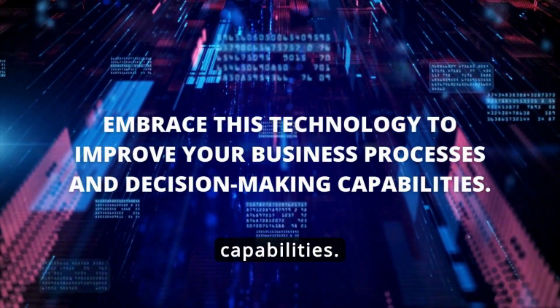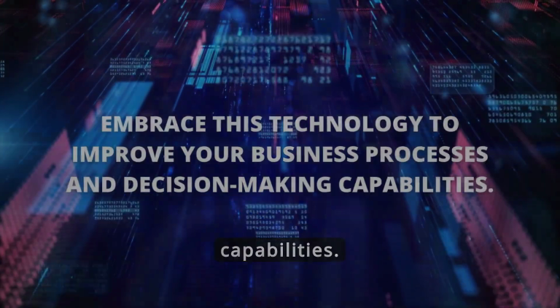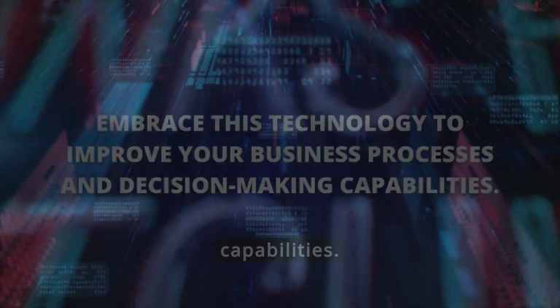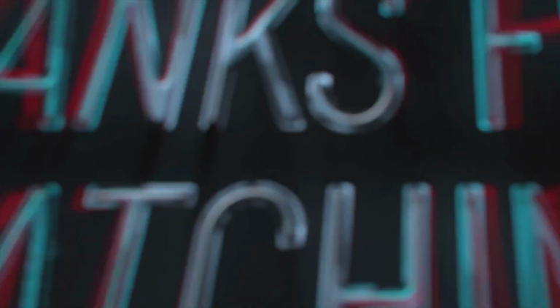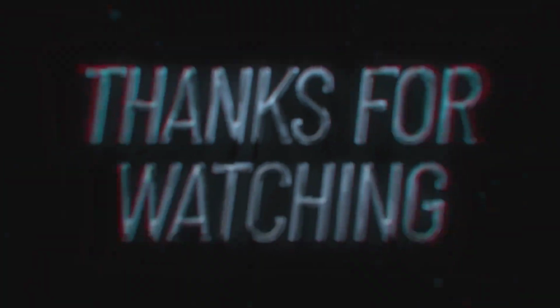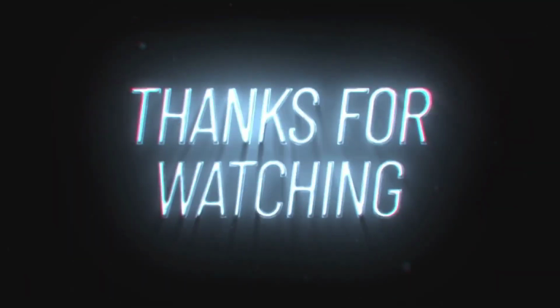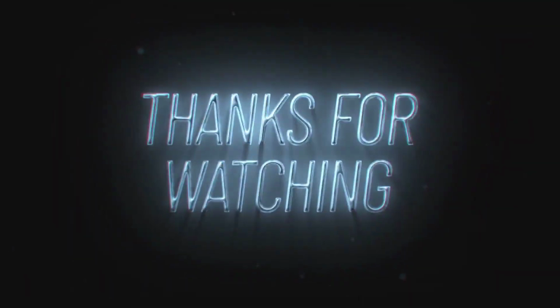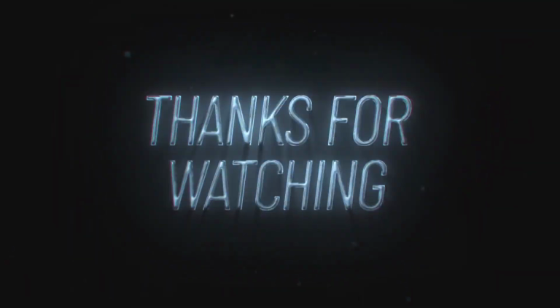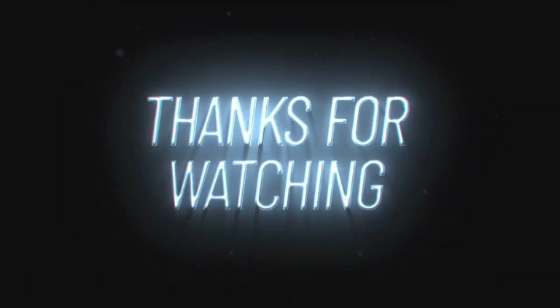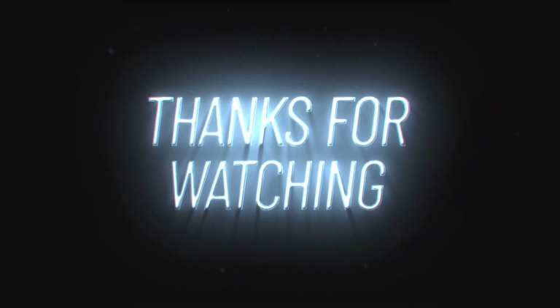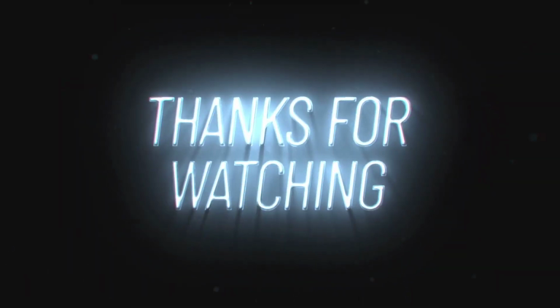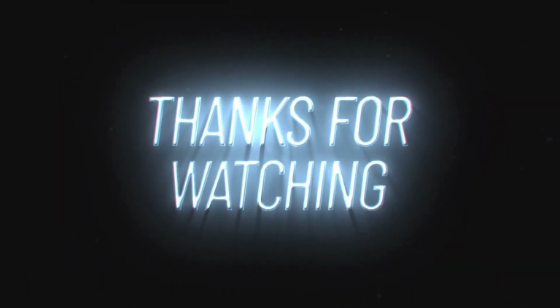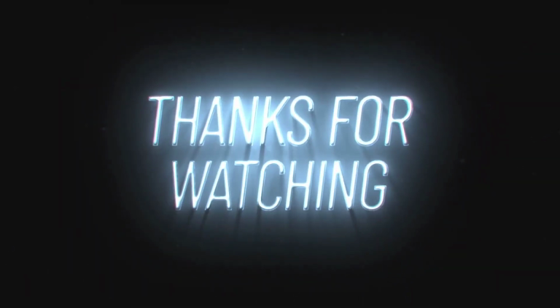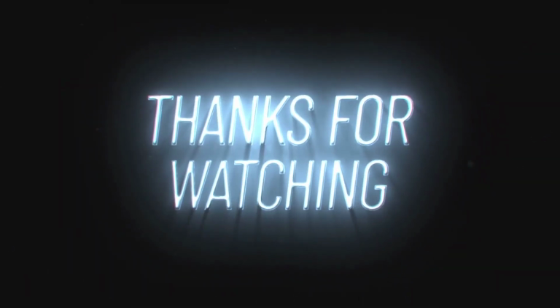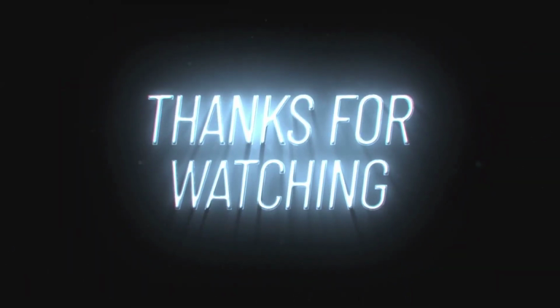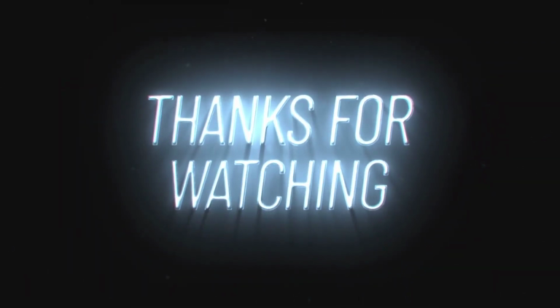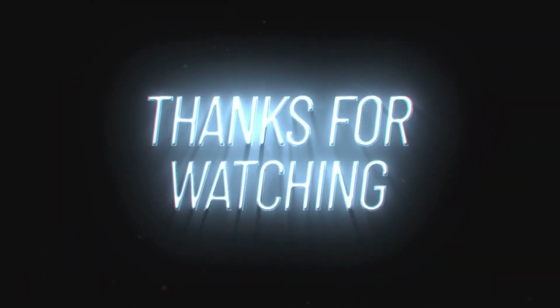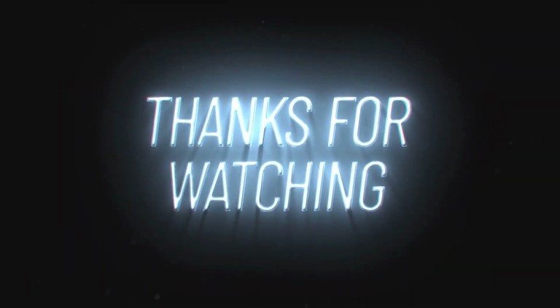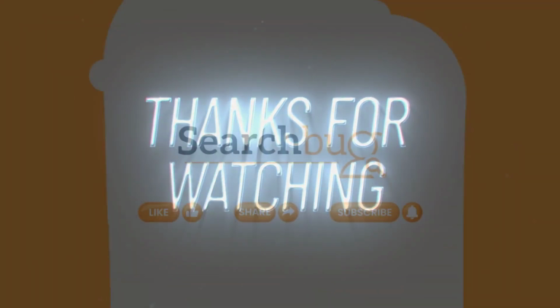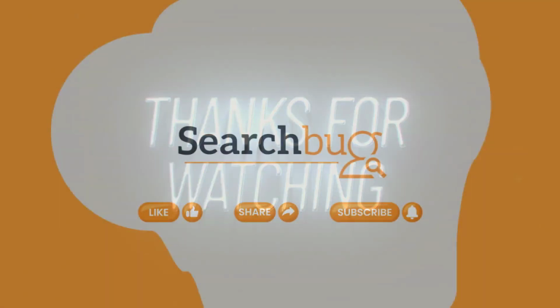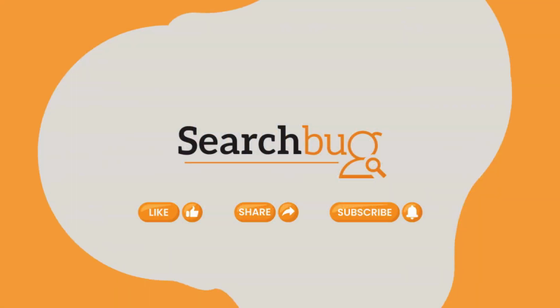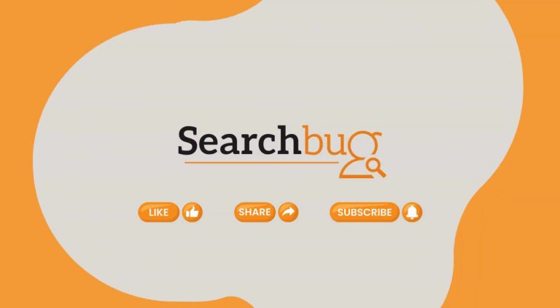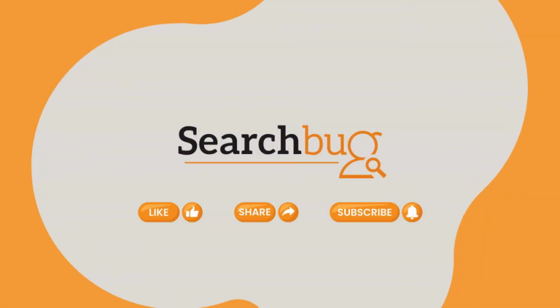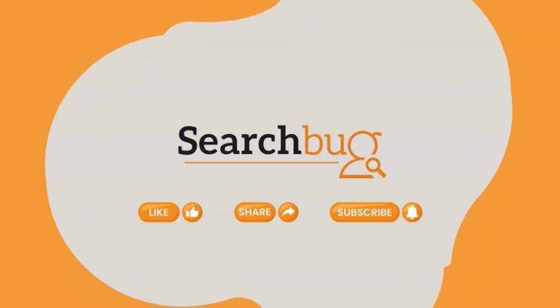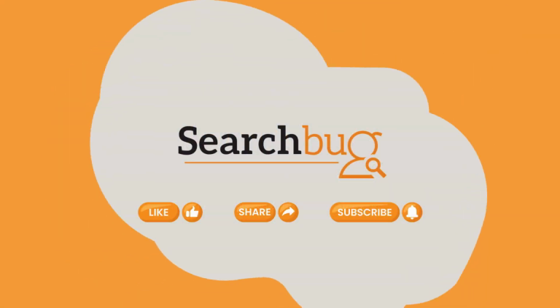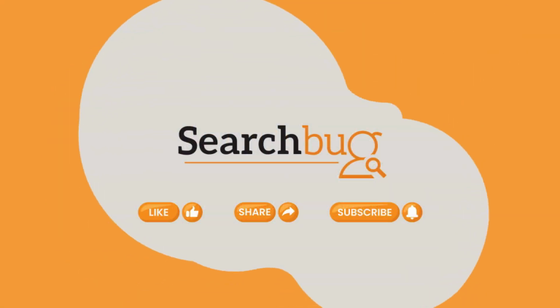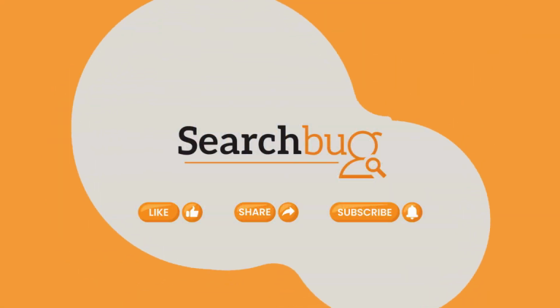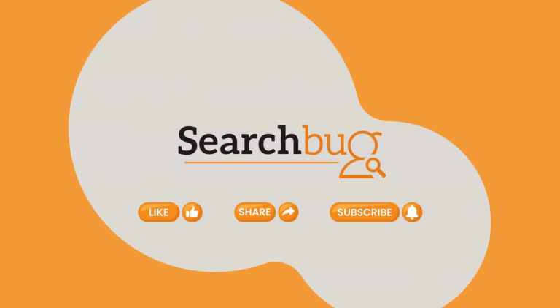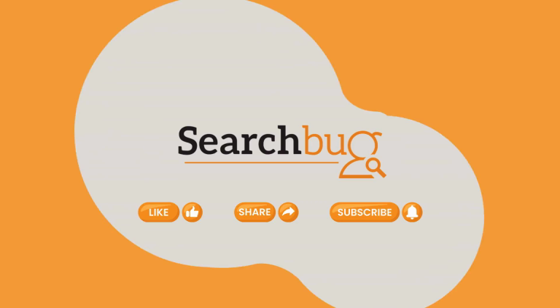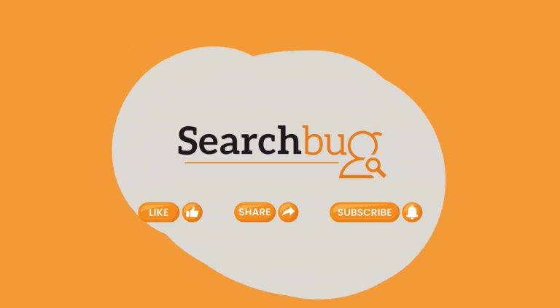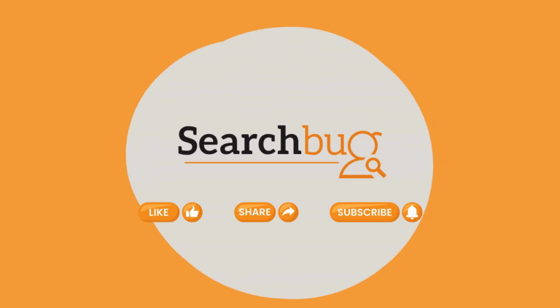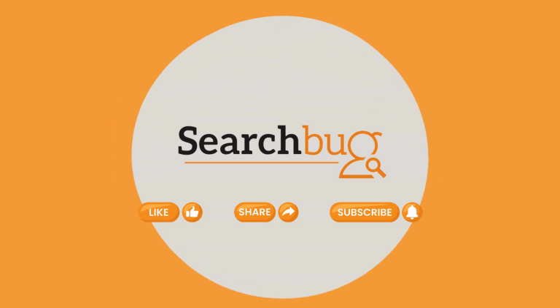Thanks for watching. We hope this guide helped you! Like, share, and subscribe for more videos like this!